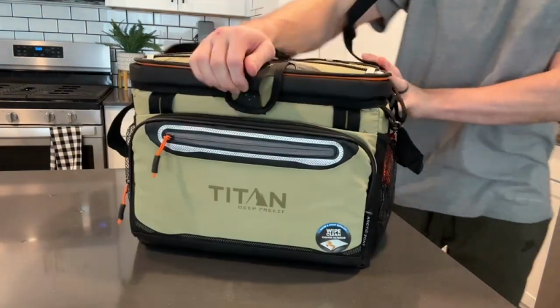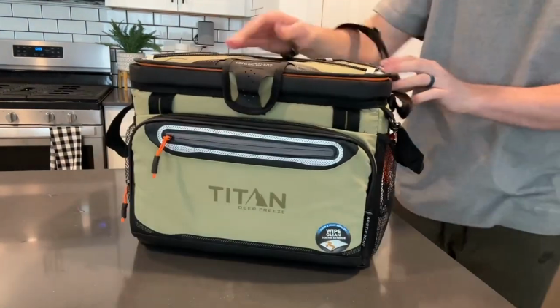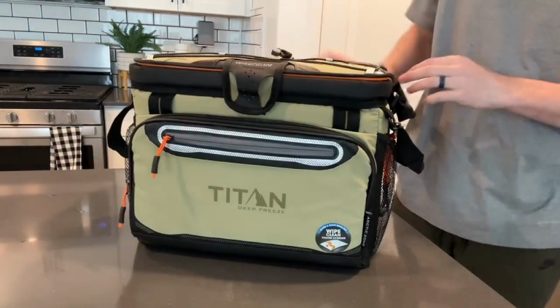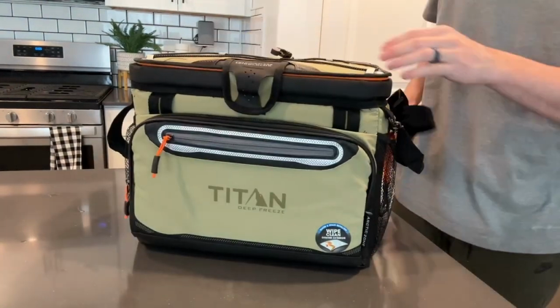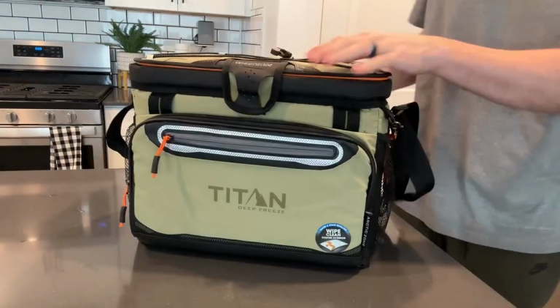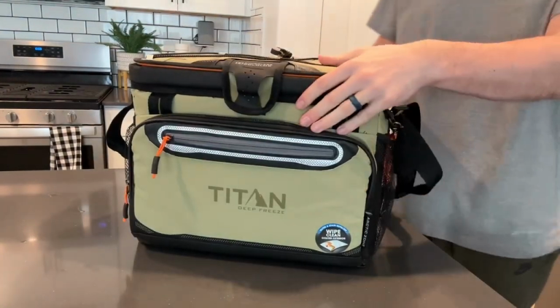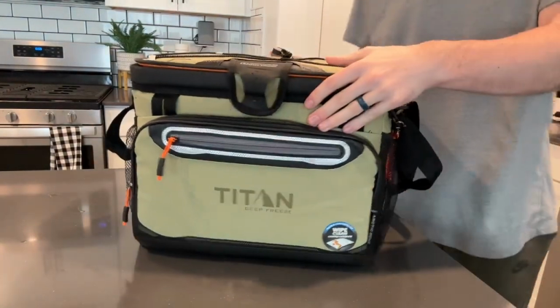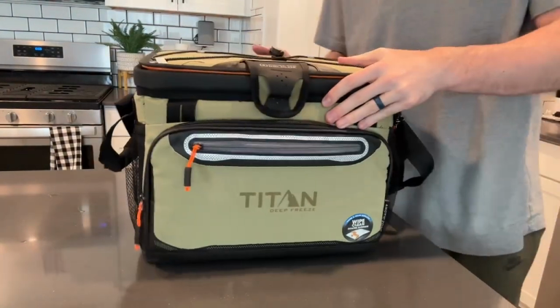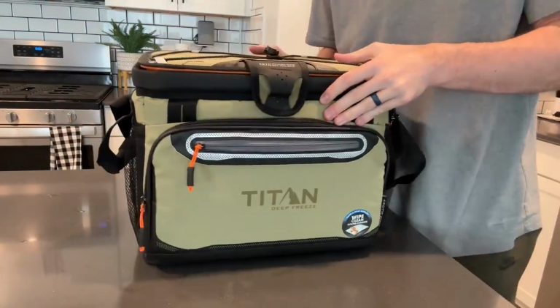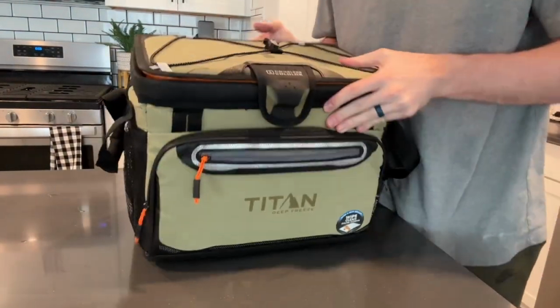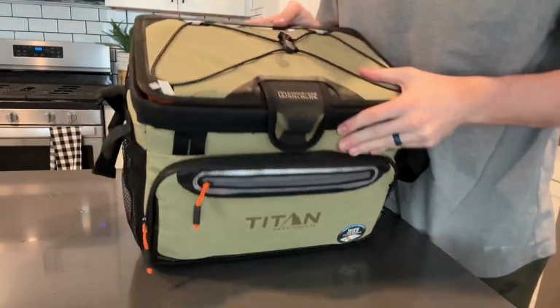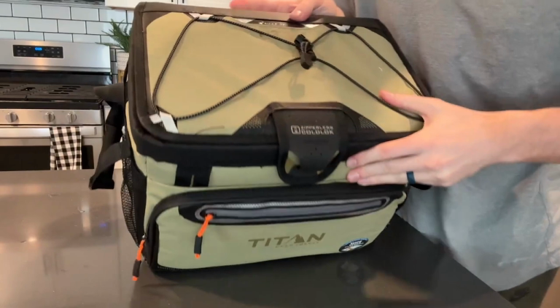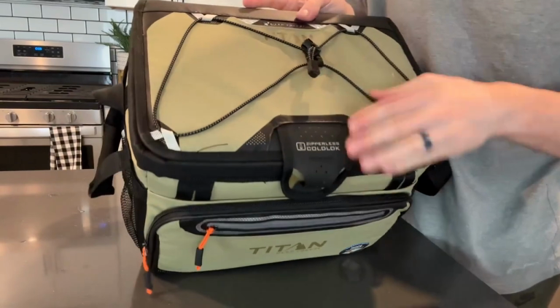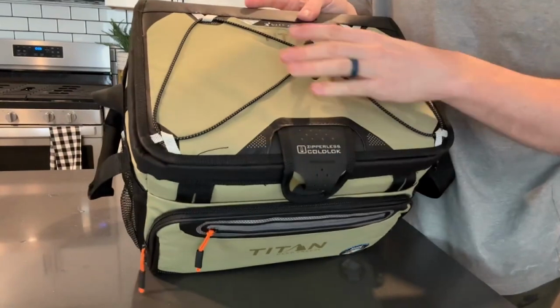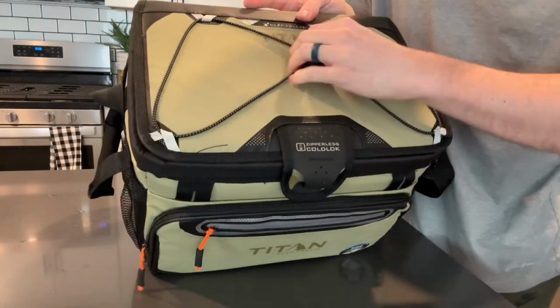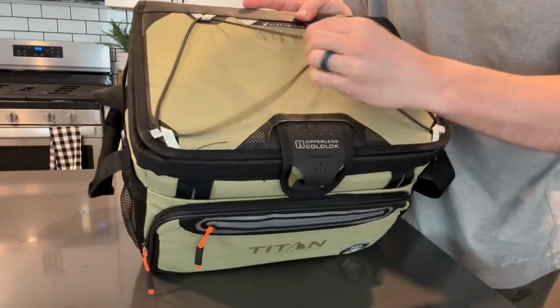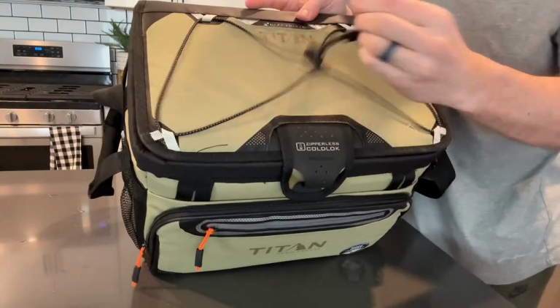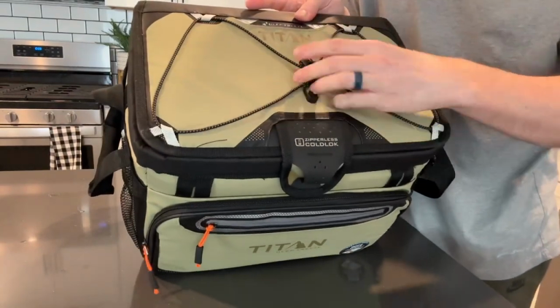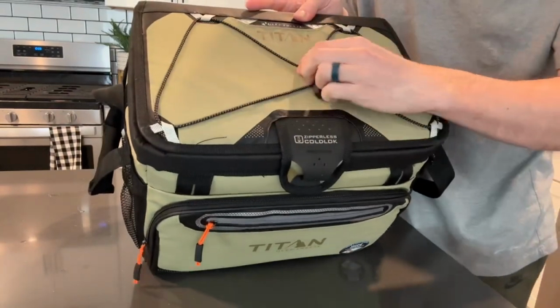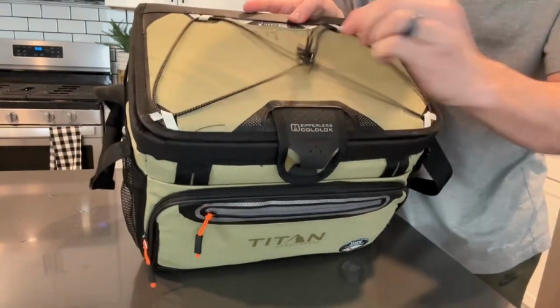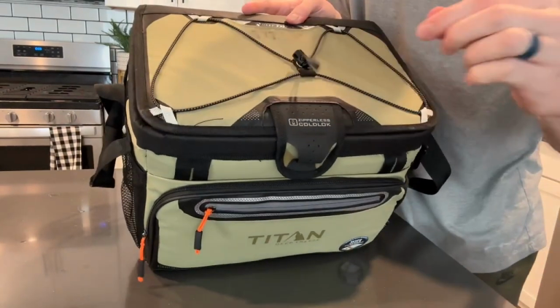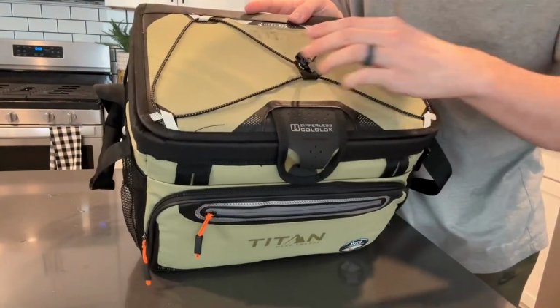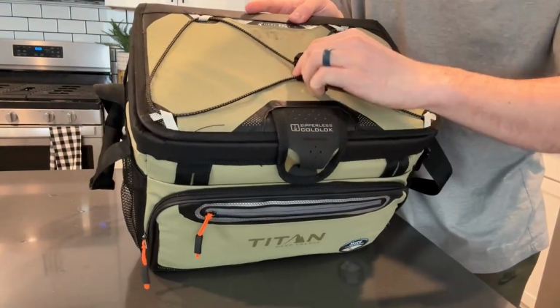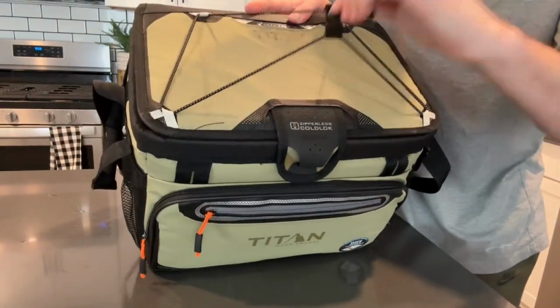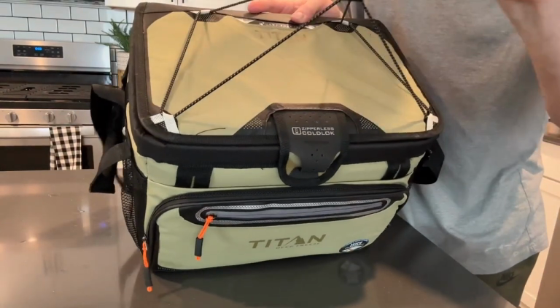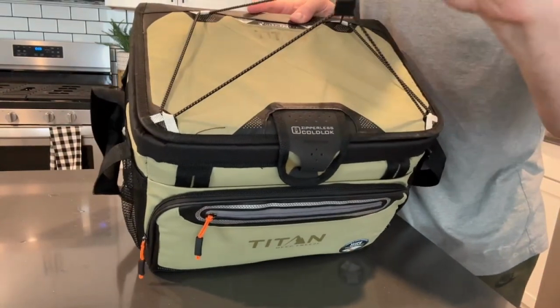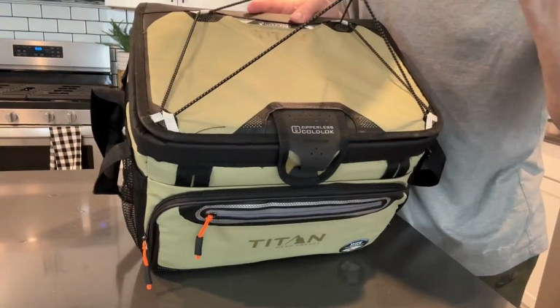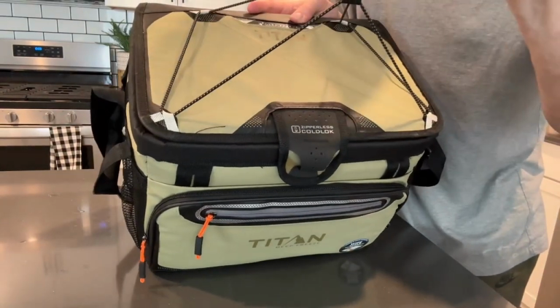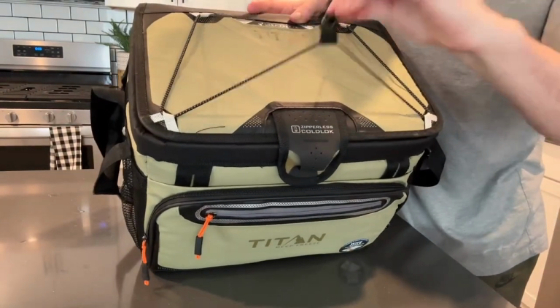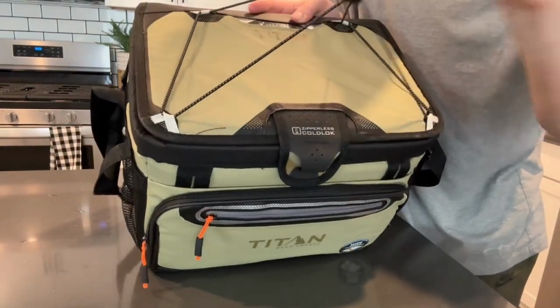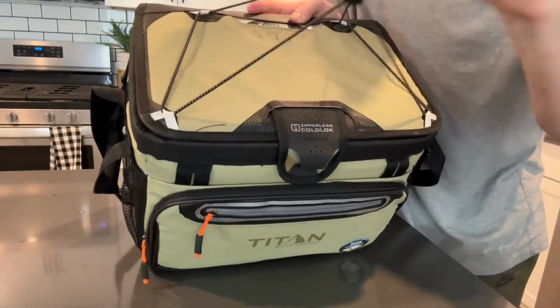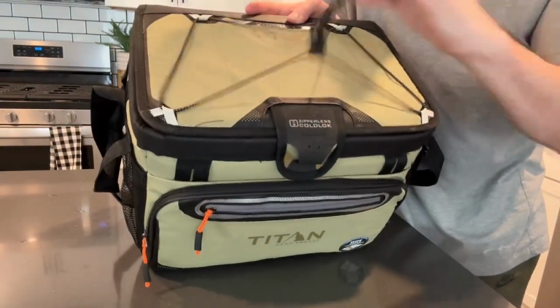It also has straps on top in case you wanted to bungee anything to the top of the cooler.